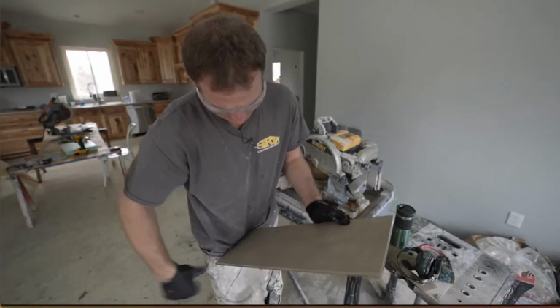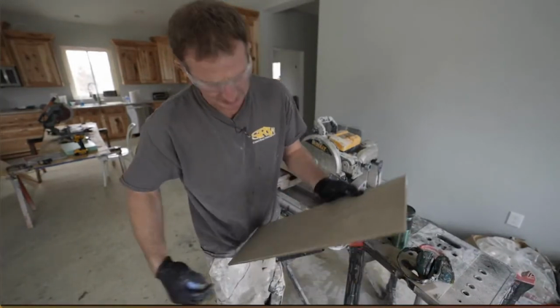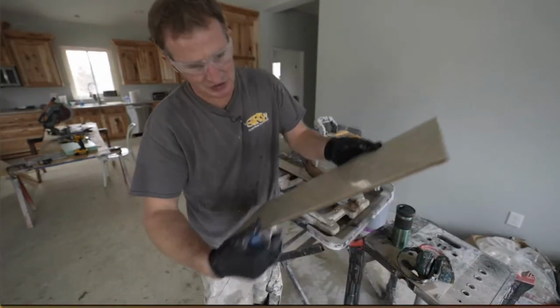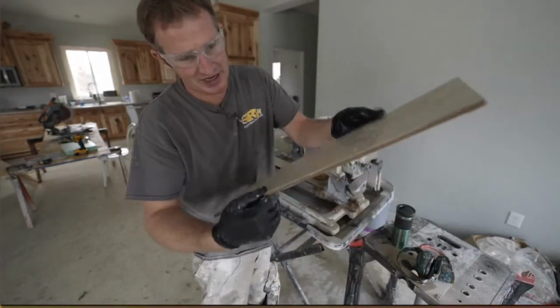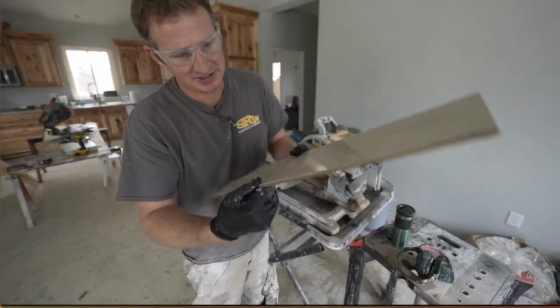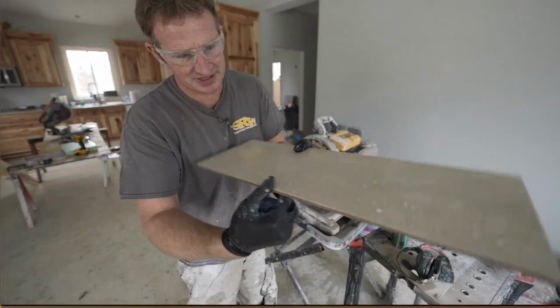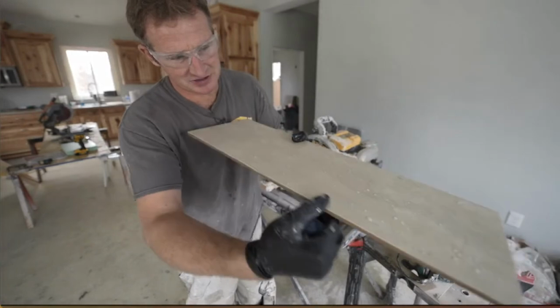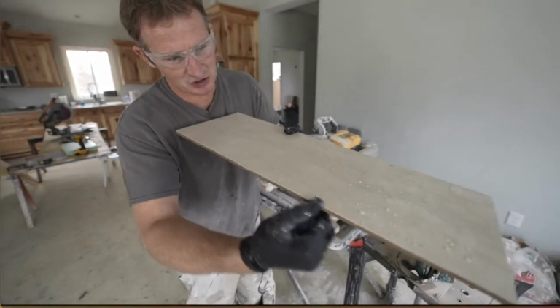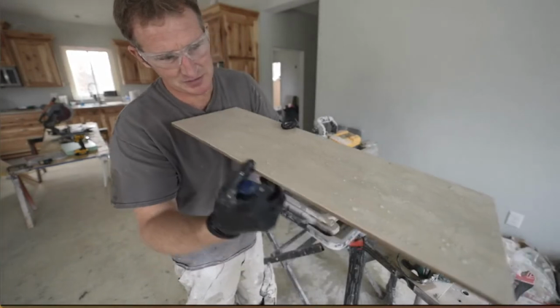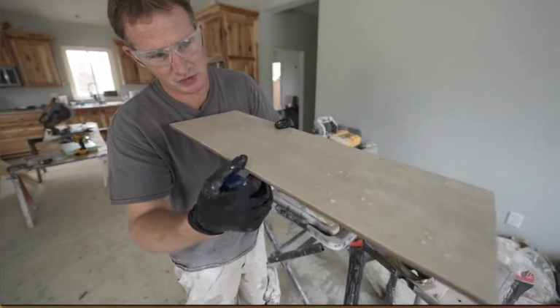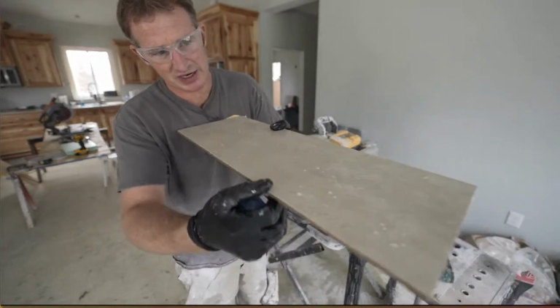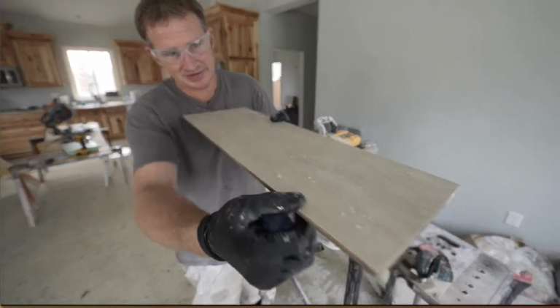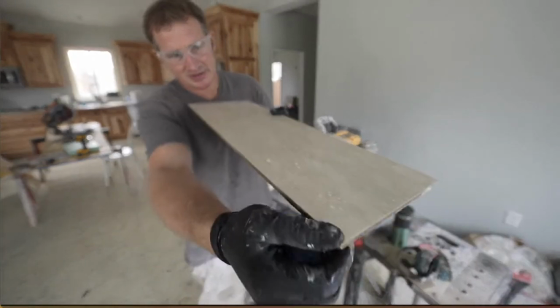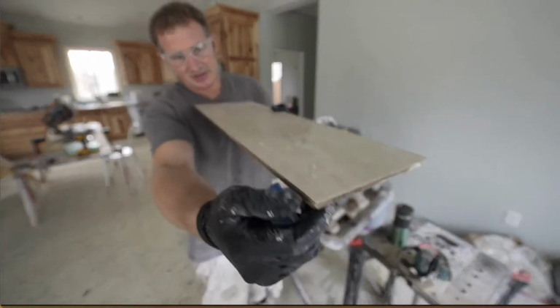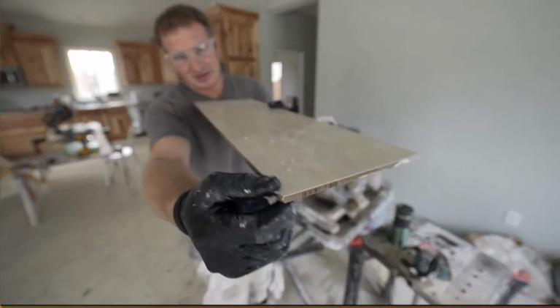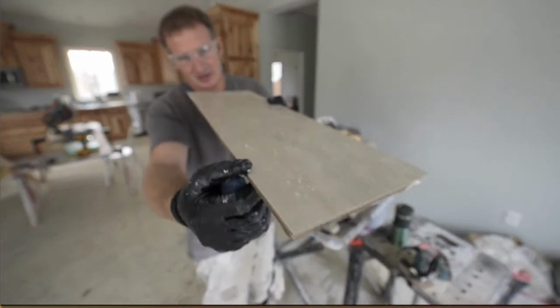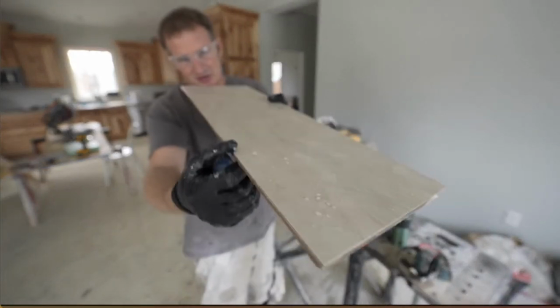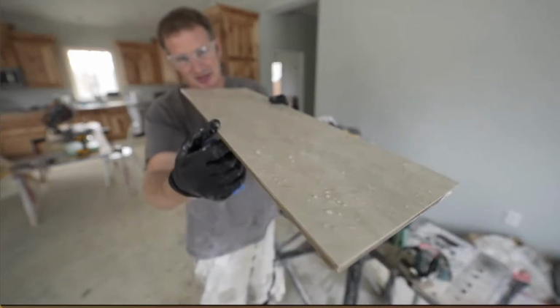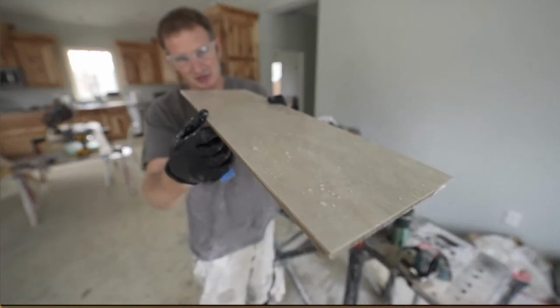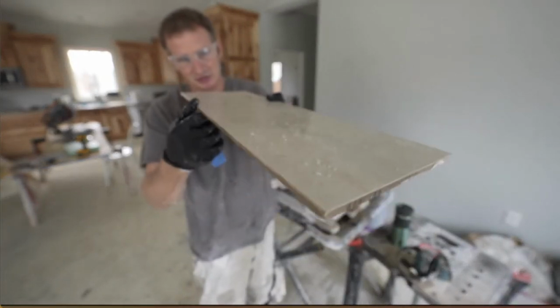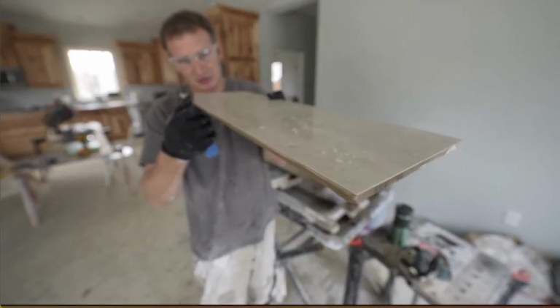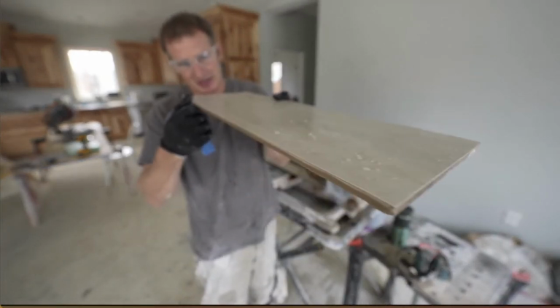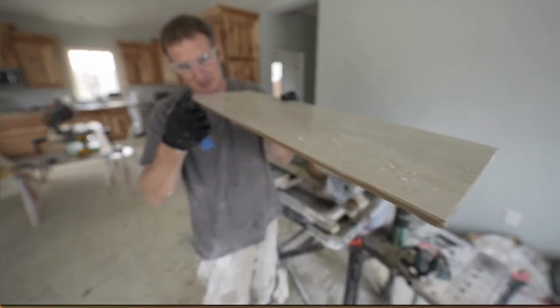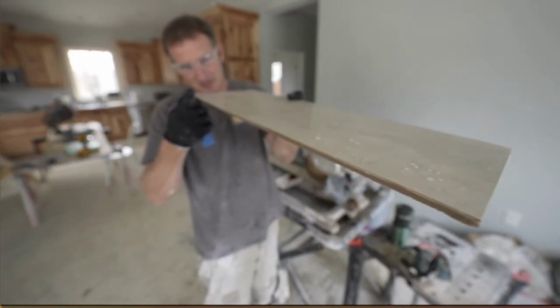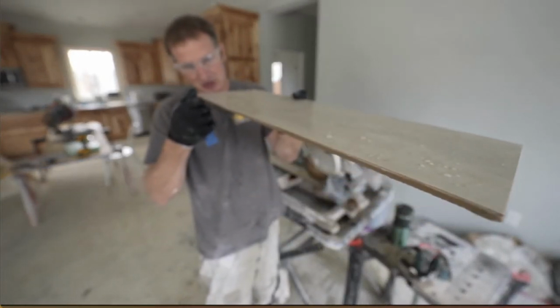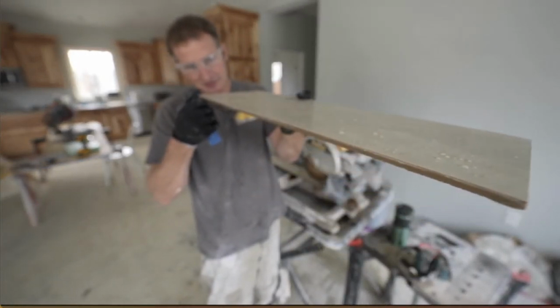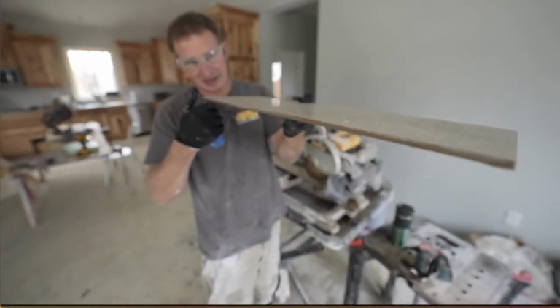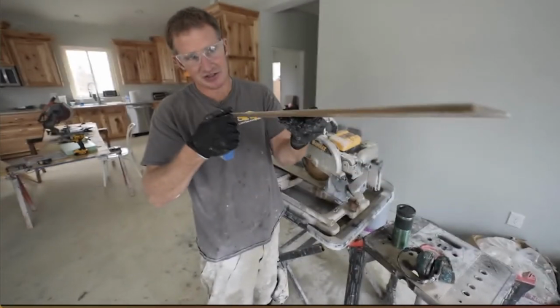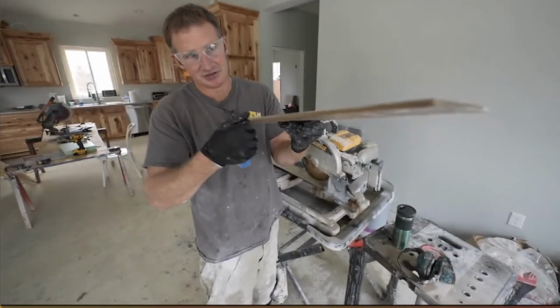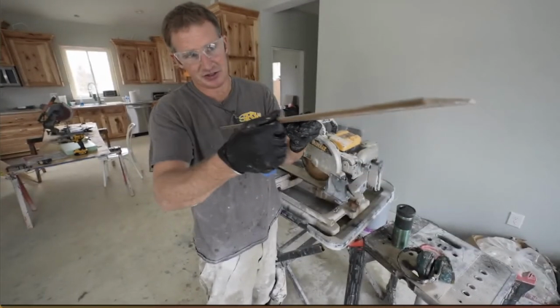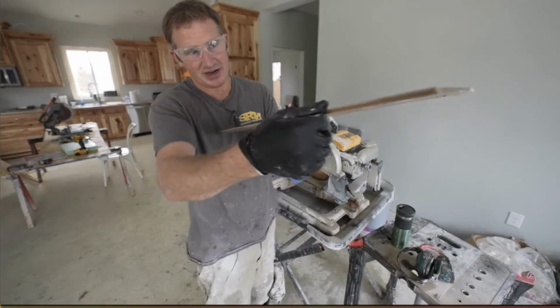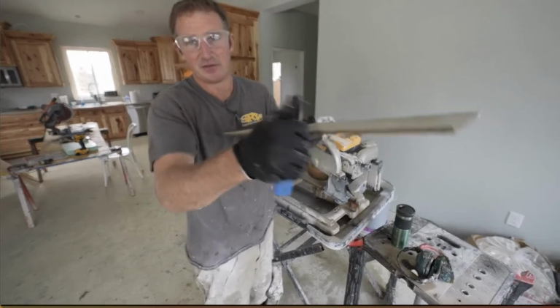That's all it takes. It takes the sharpness away and it also takes those little tiny bumps off the edges of your tile.